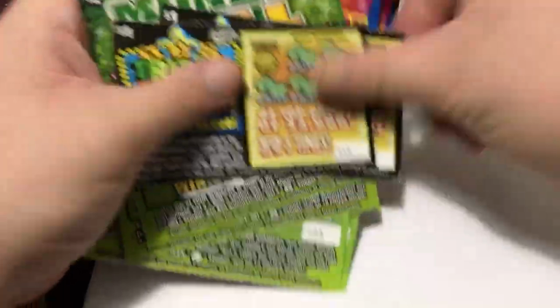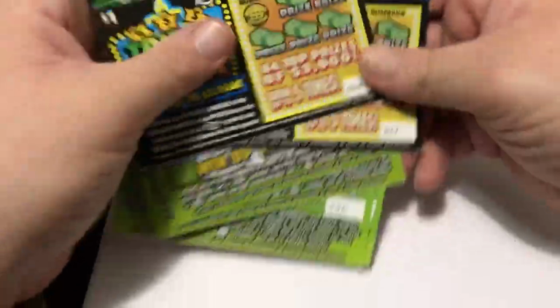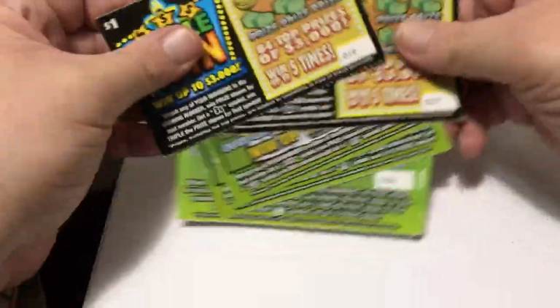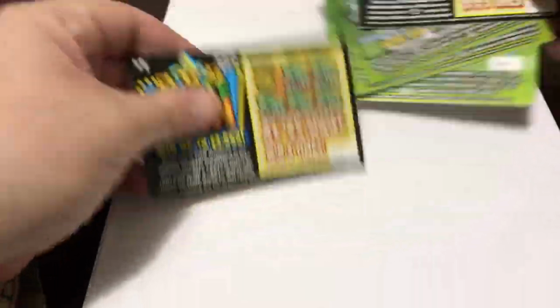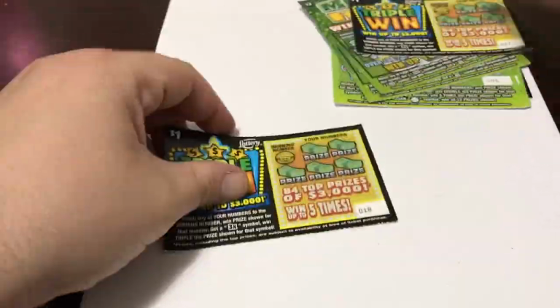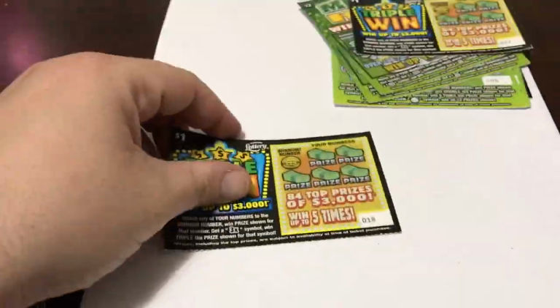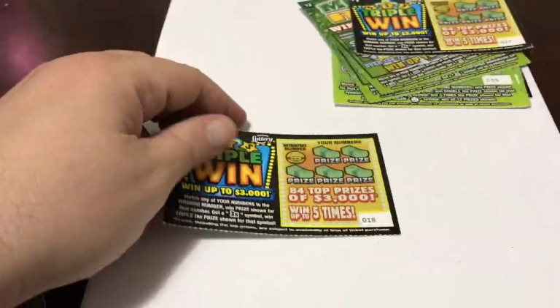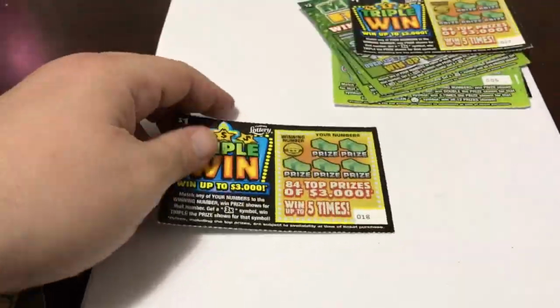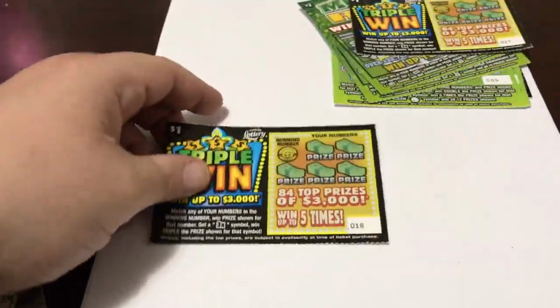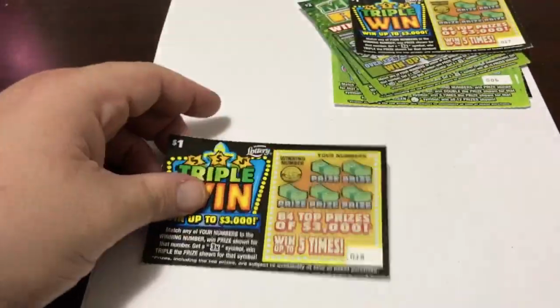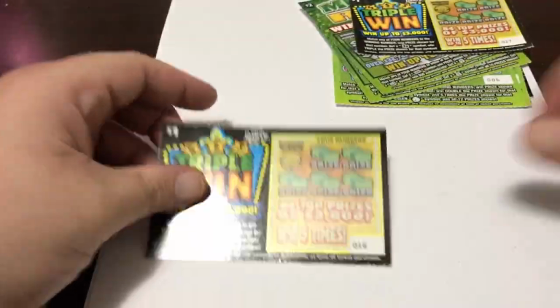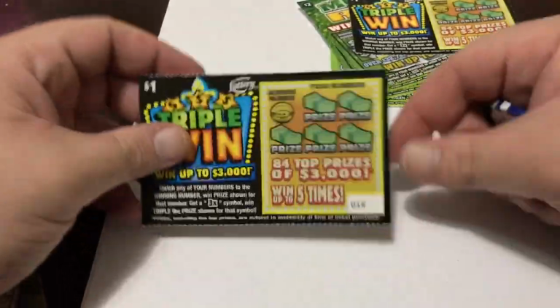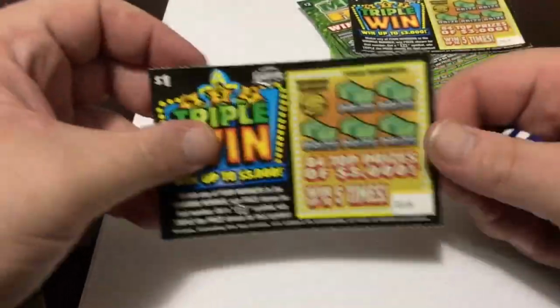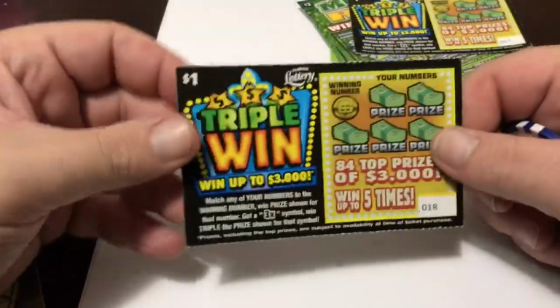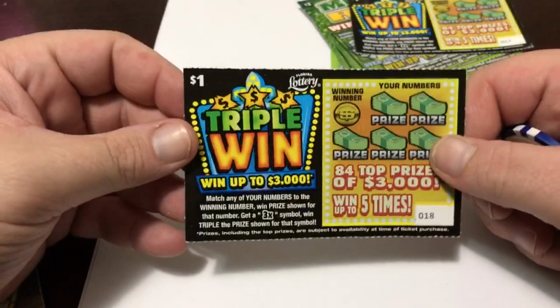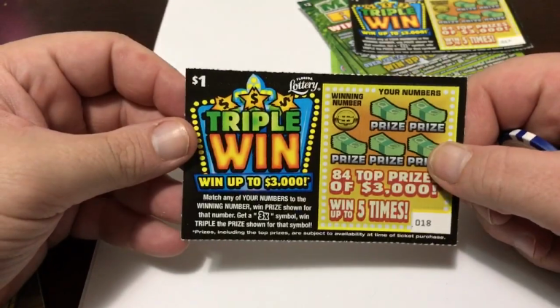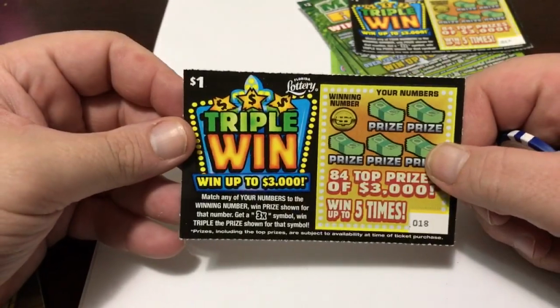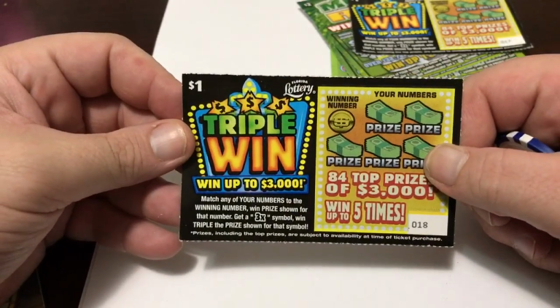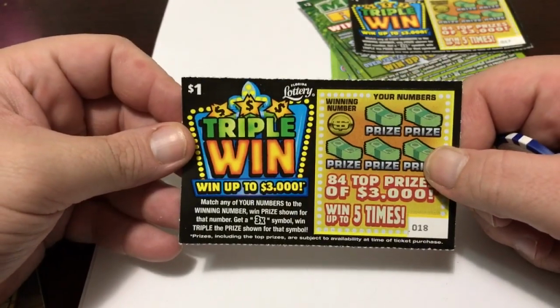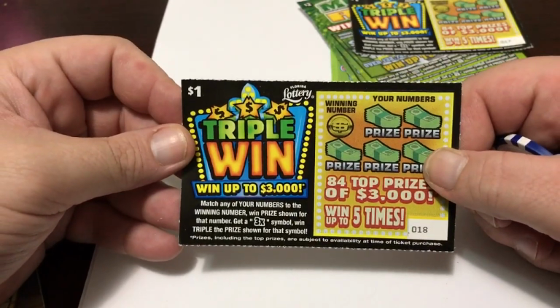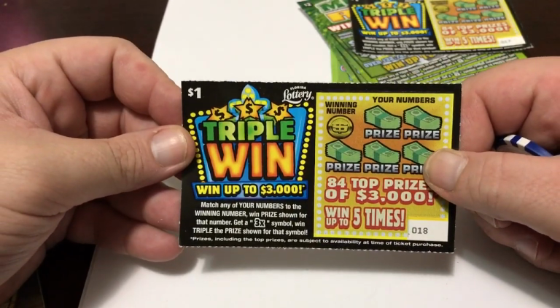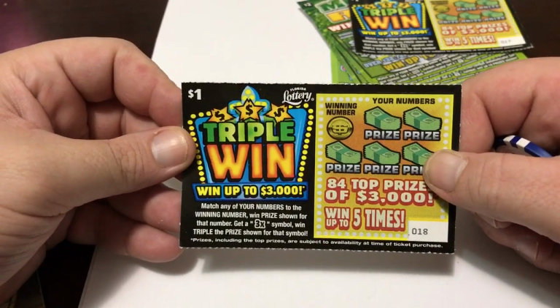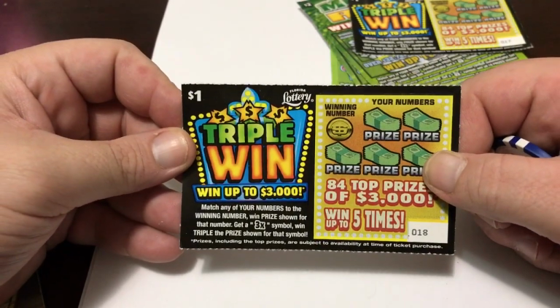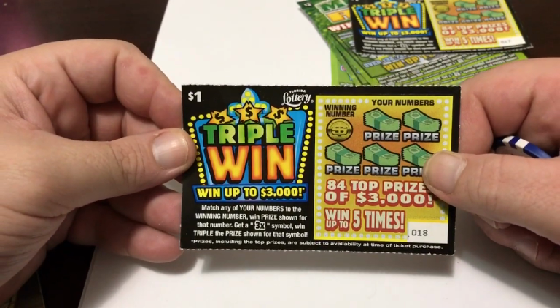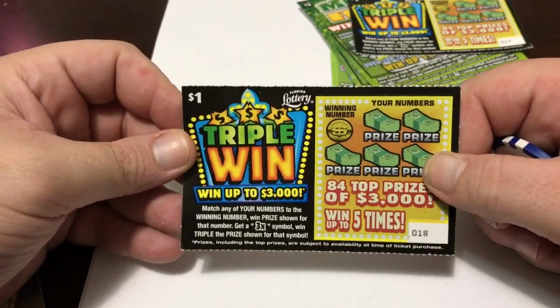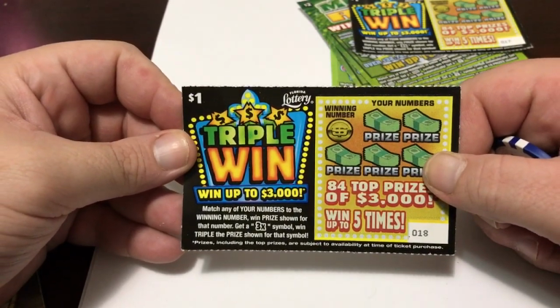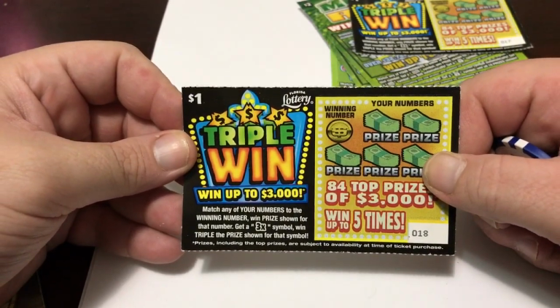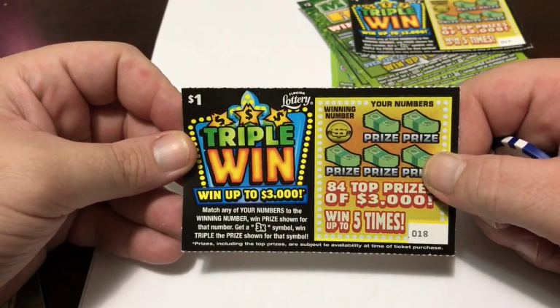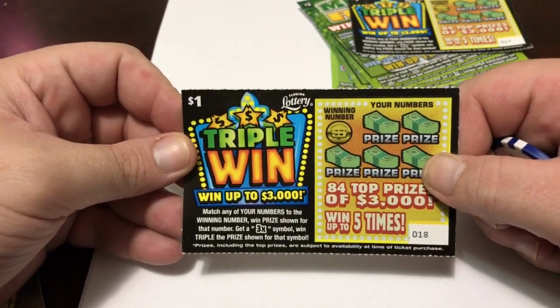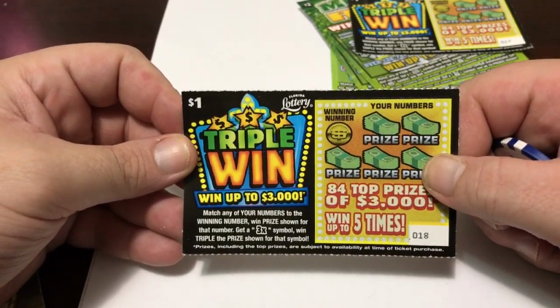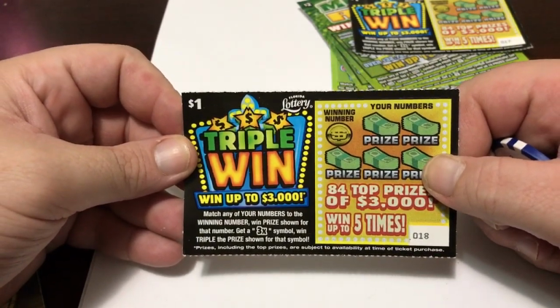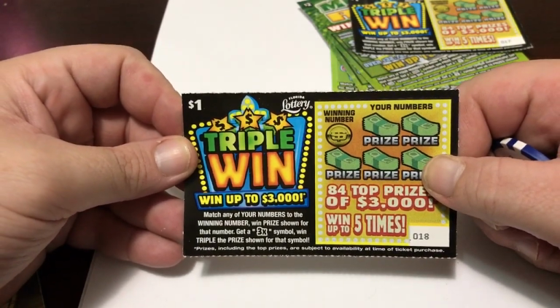Let's see if we get lucky. Let's start with the $1 ticket. Matching your numbers to the winning numbers, you win the prize shown. Get it three times and you win triple the prize.